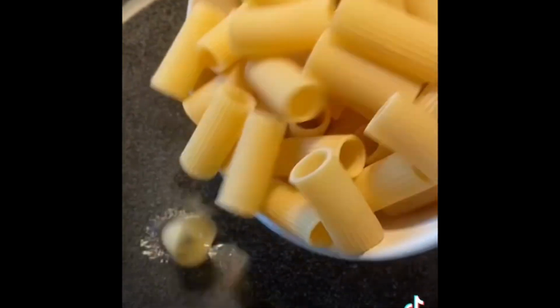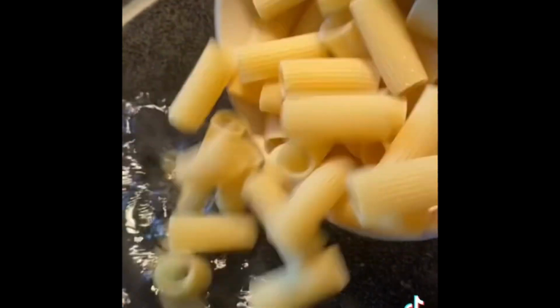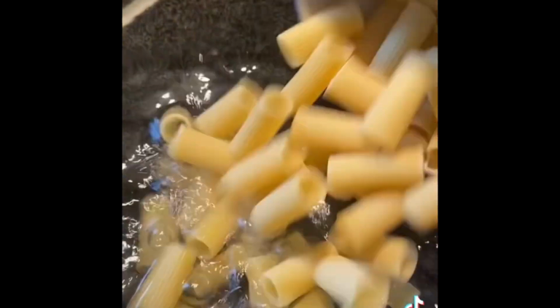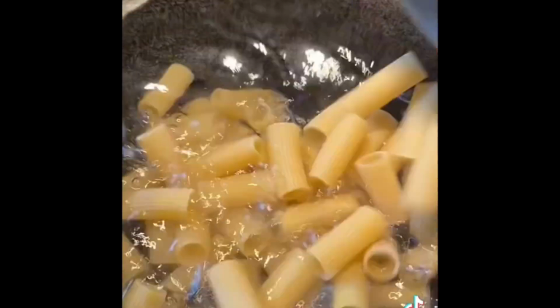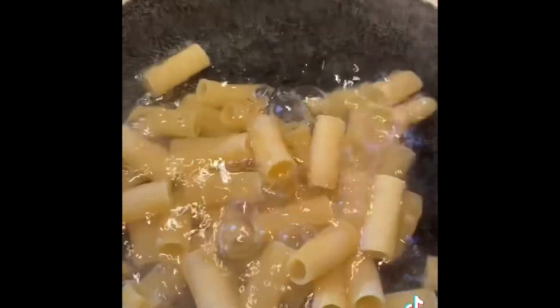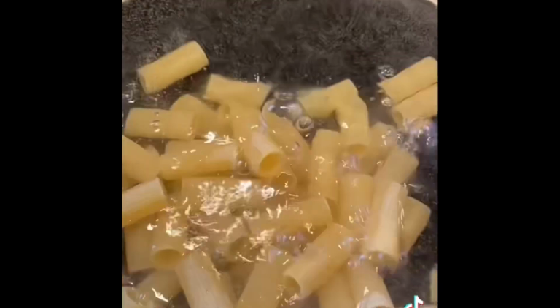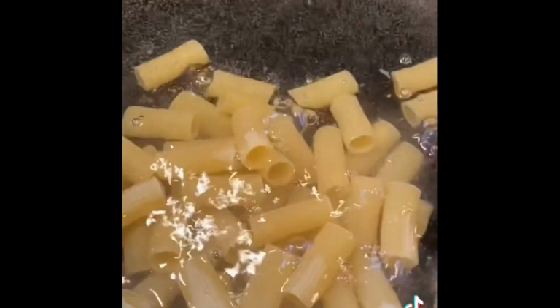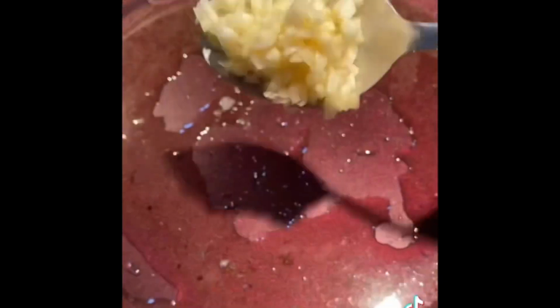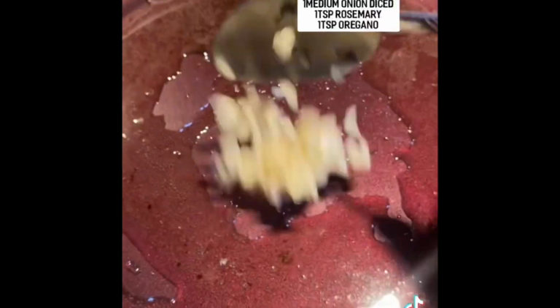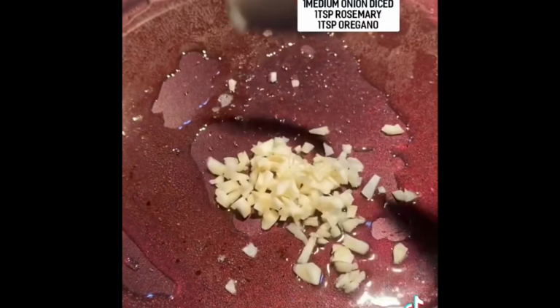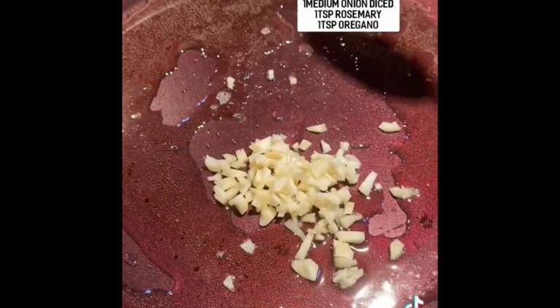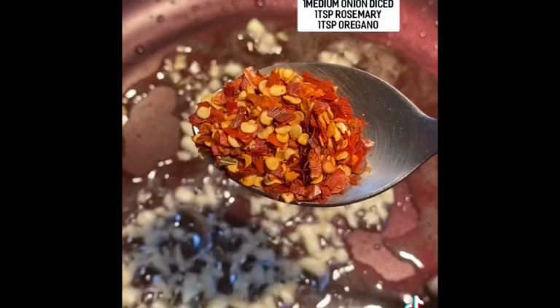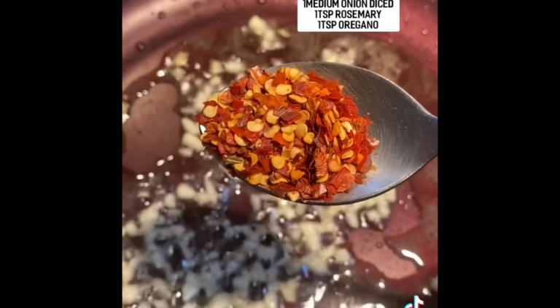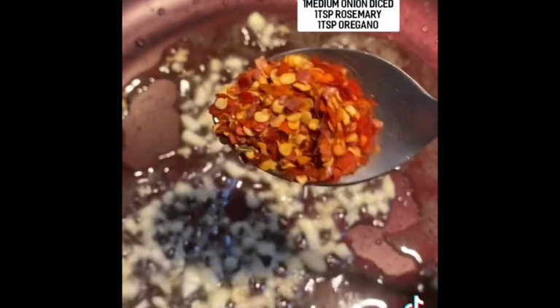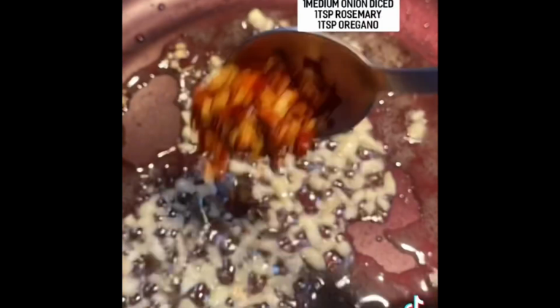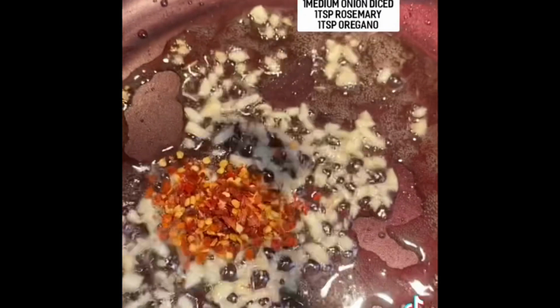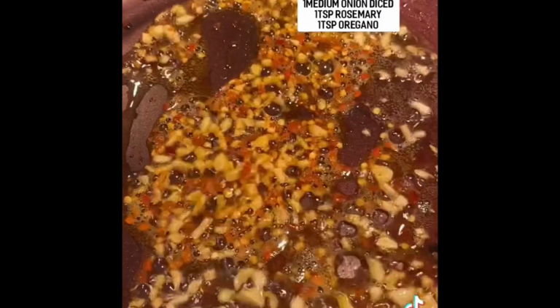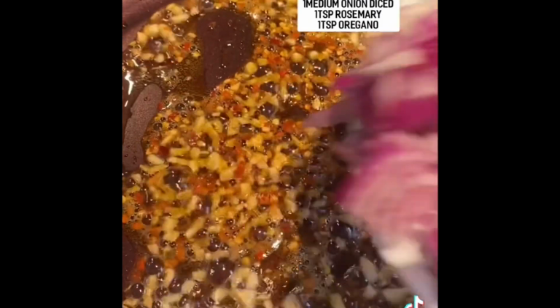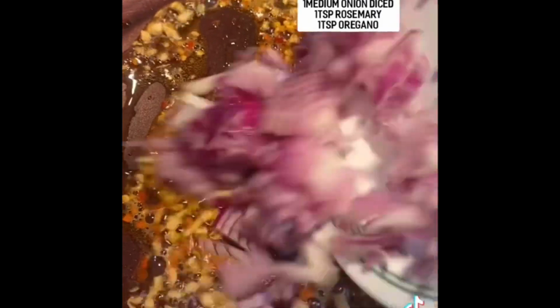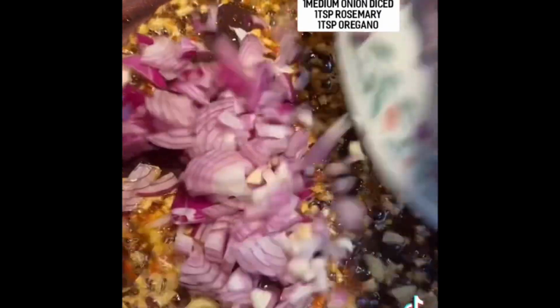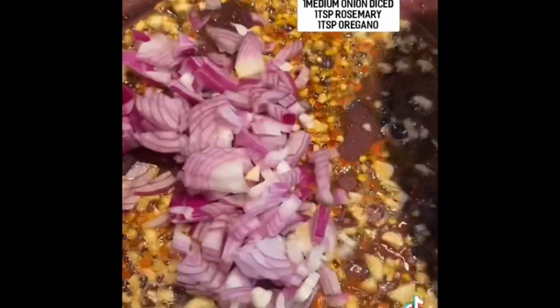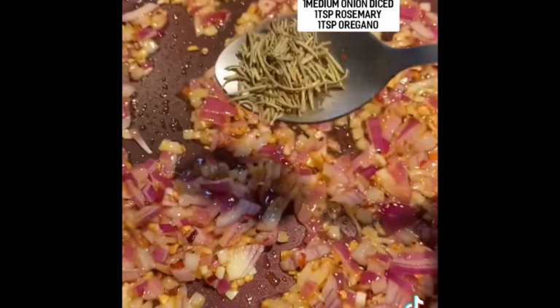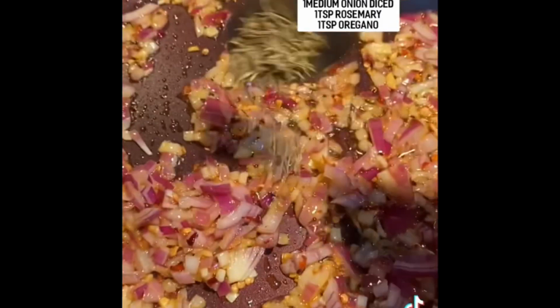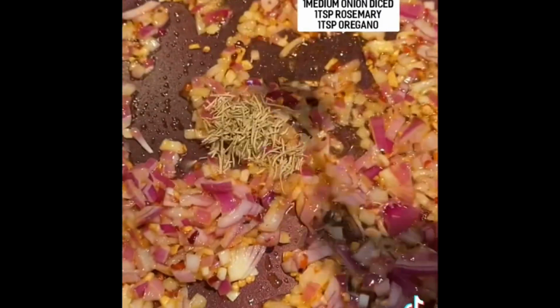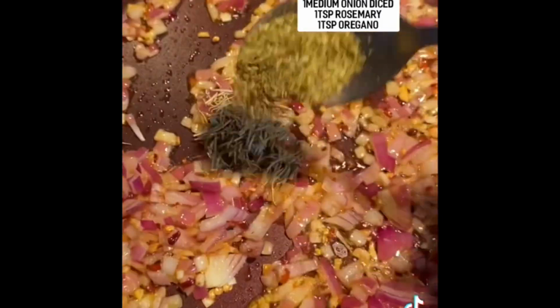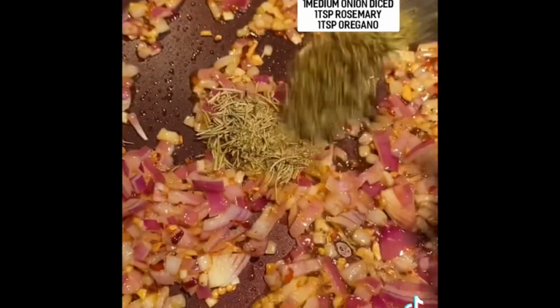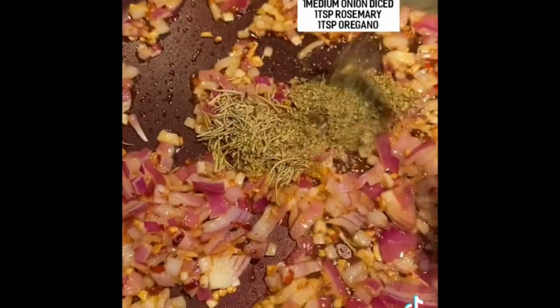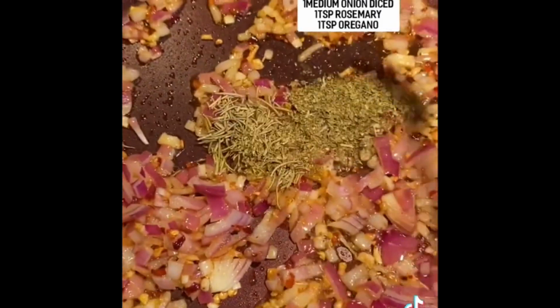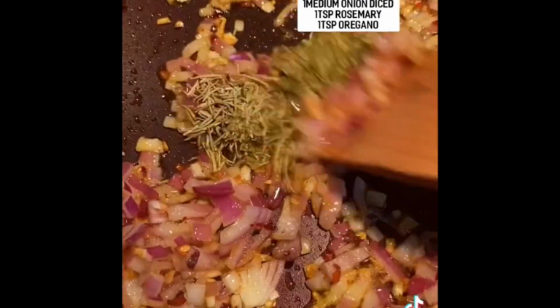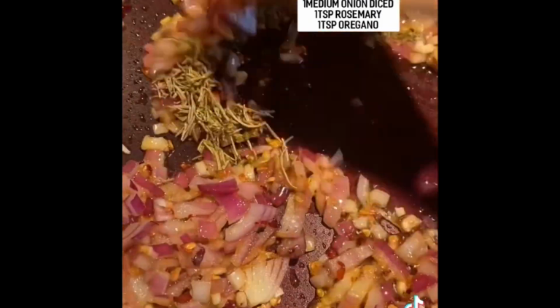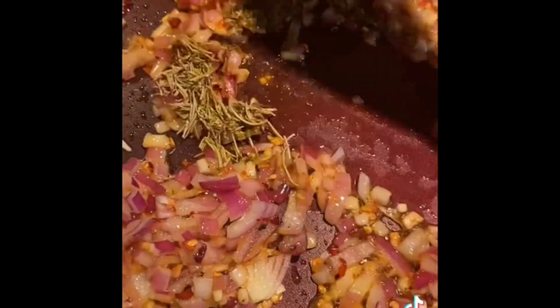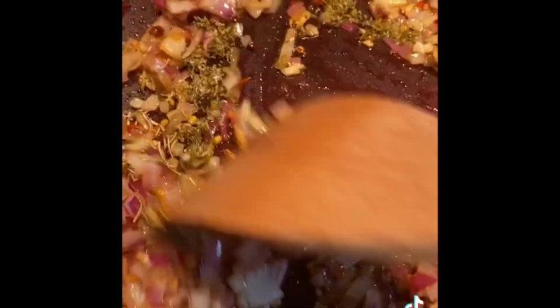Boil your pasta, and in a separate pan combine garlic, chili flakes, onions, and your two main herbs: oregano and rosemary.